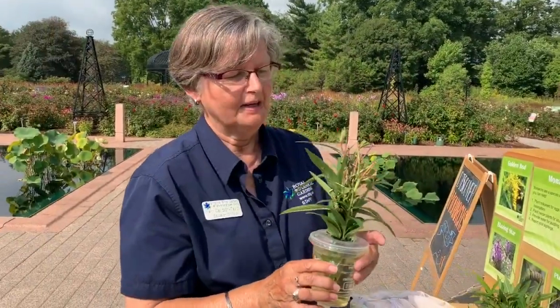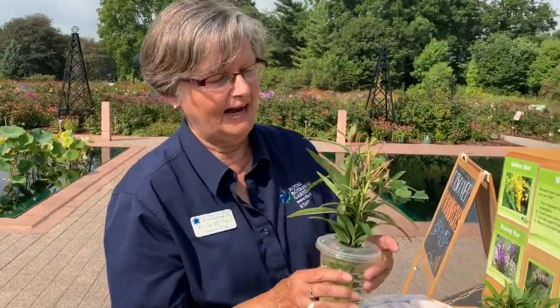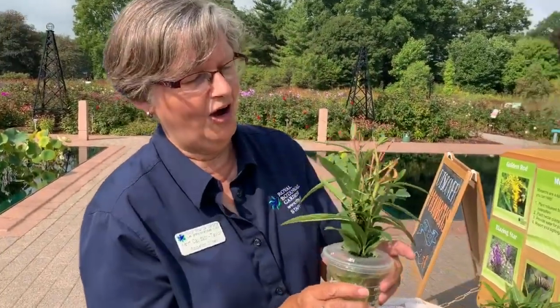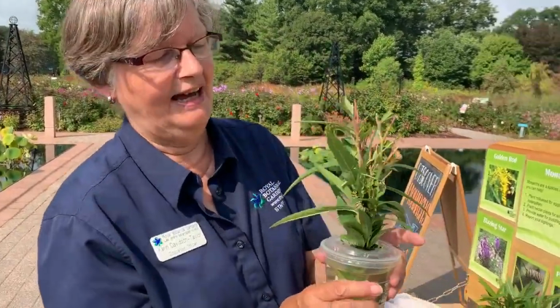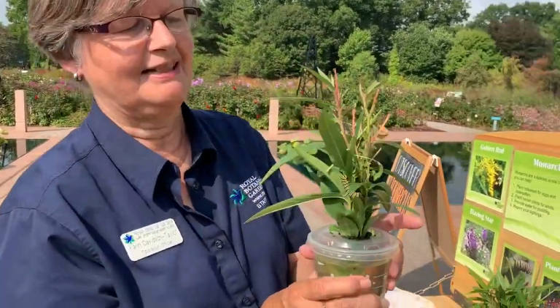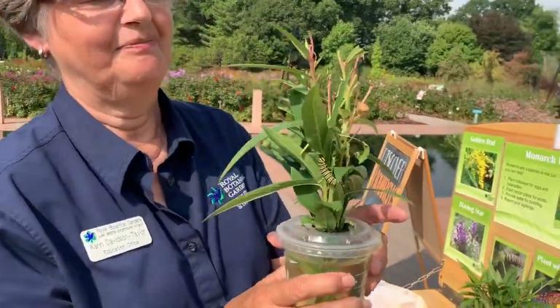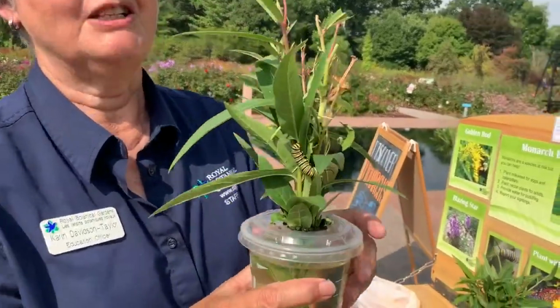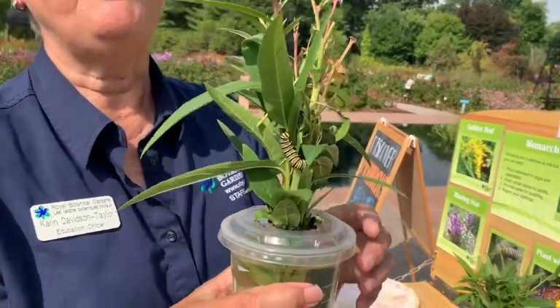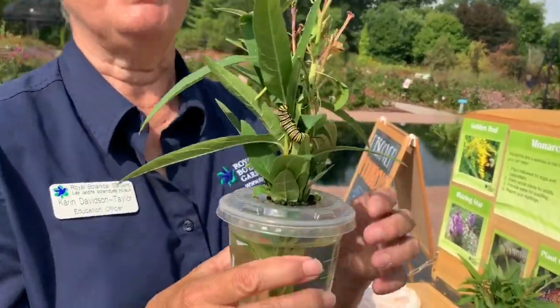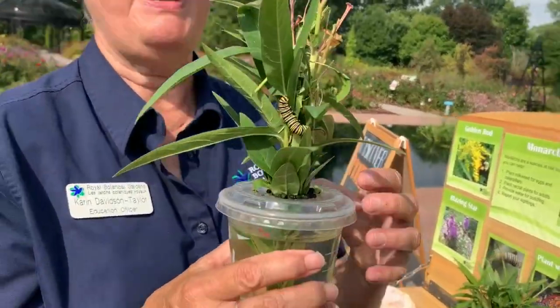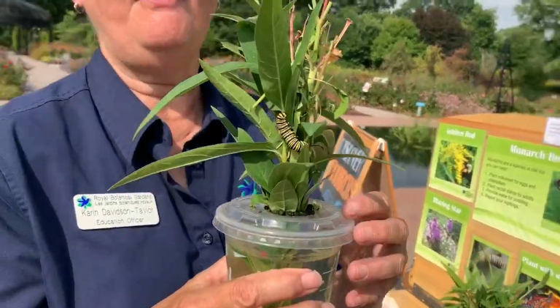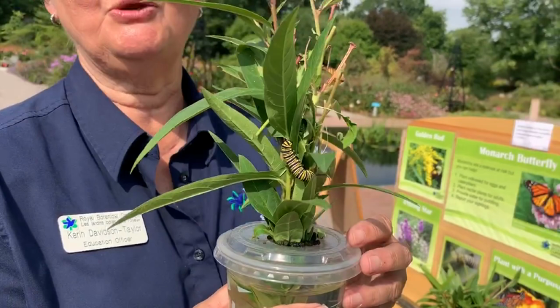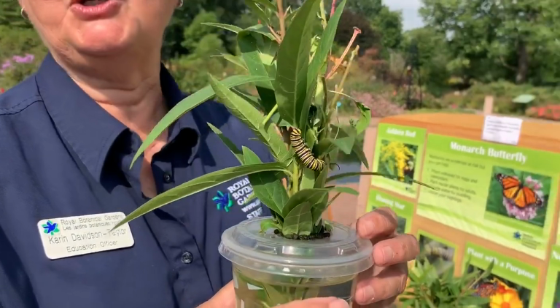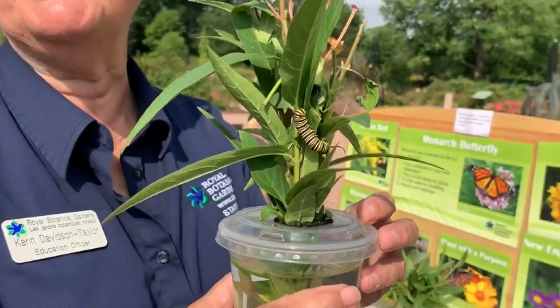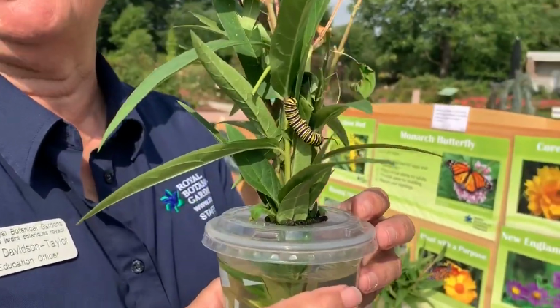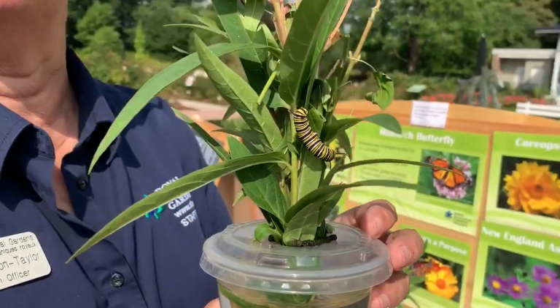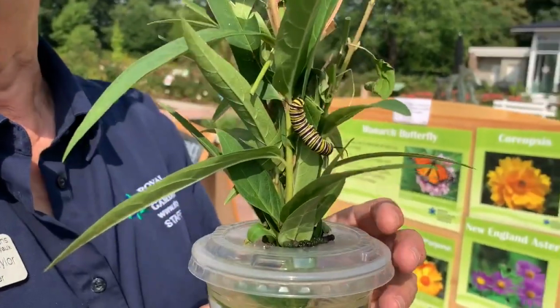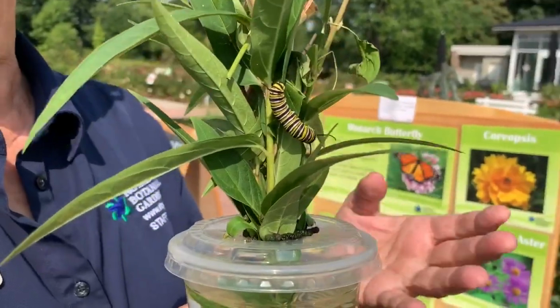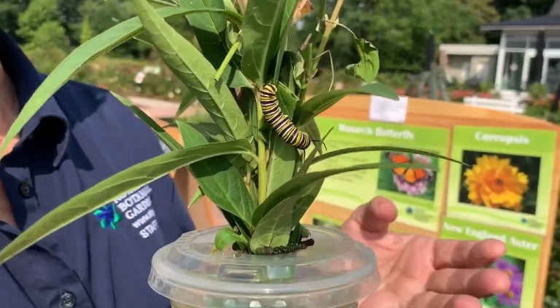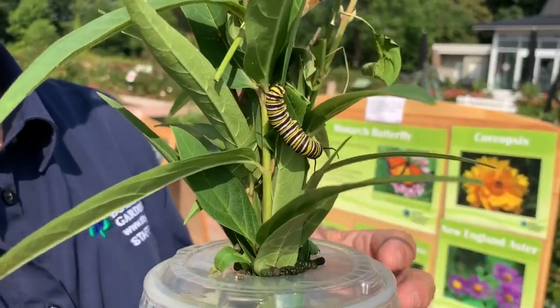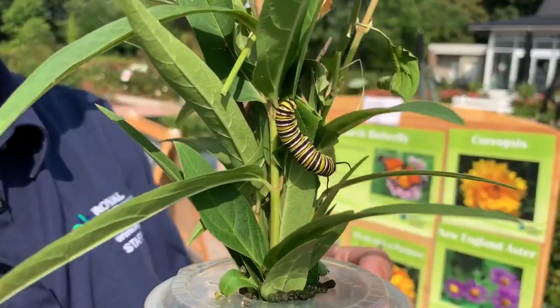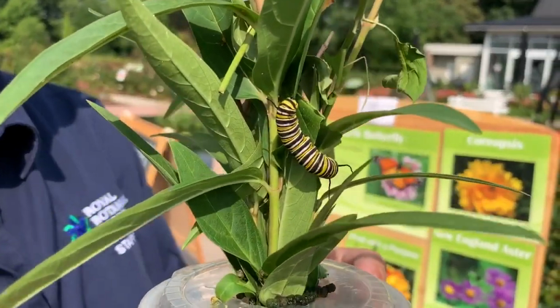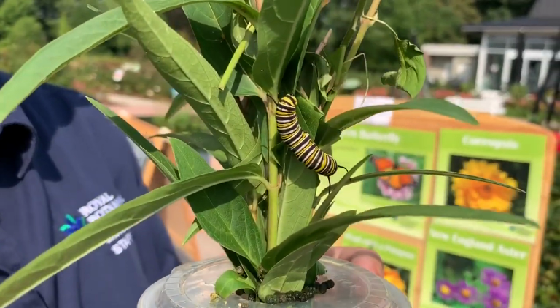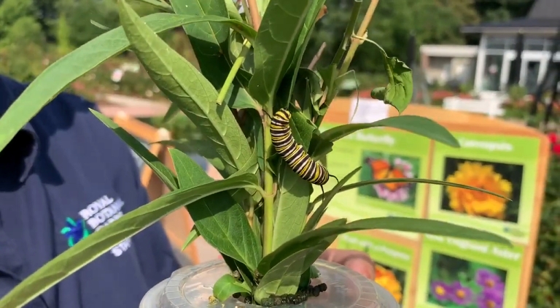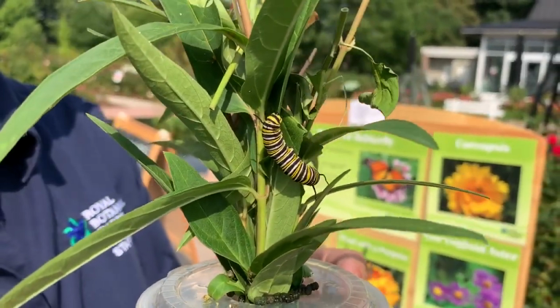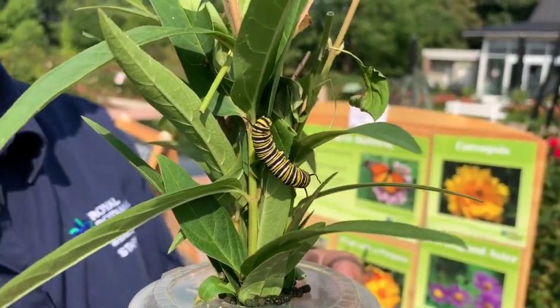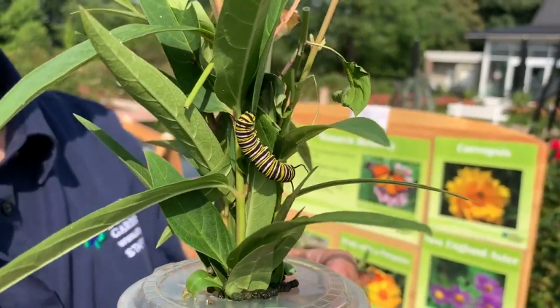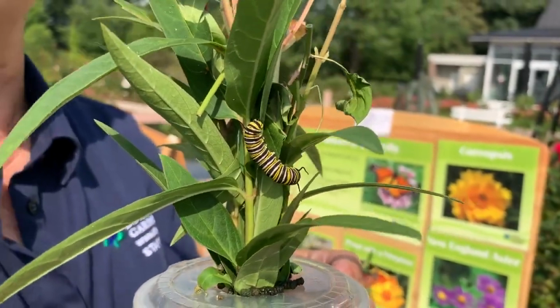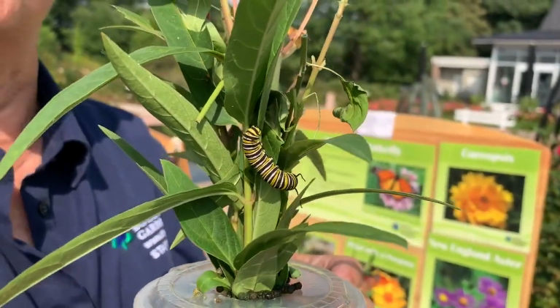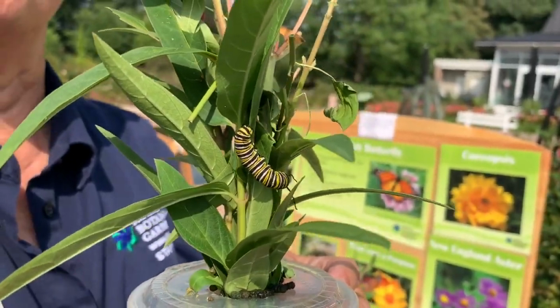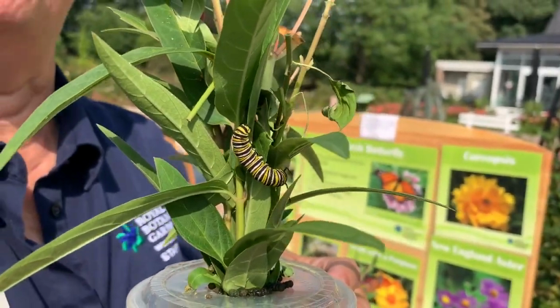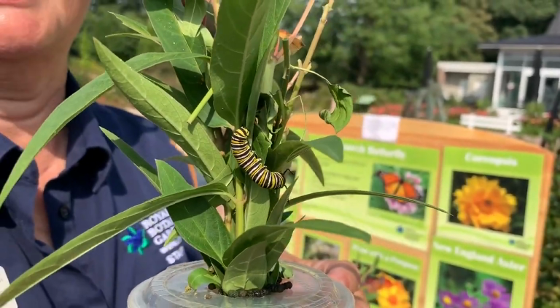If you compare it to a human child, that would be like a six-month-old child being the size of a bus.